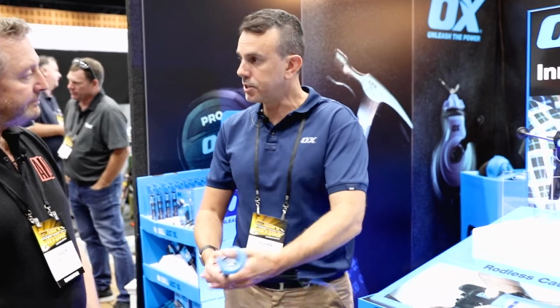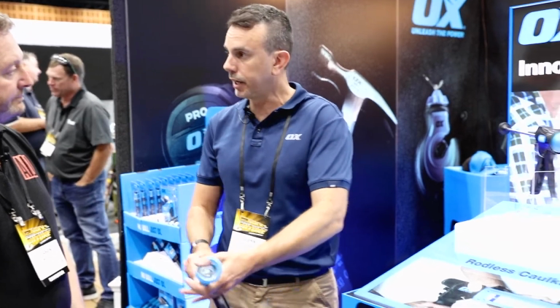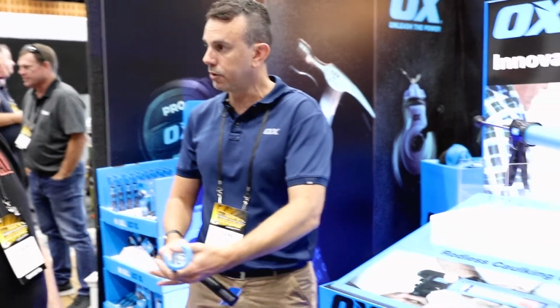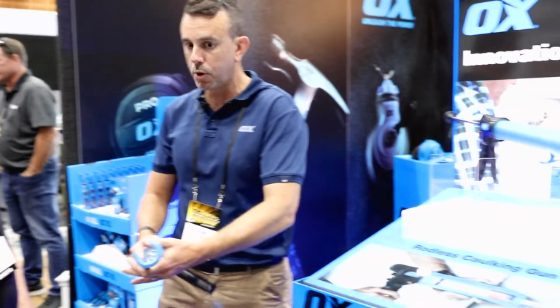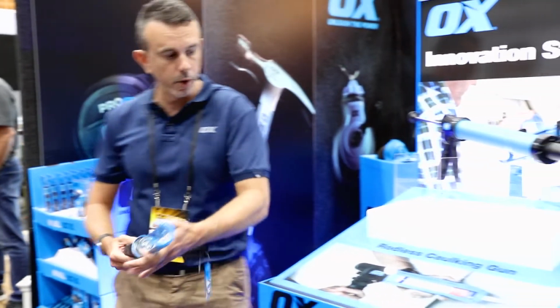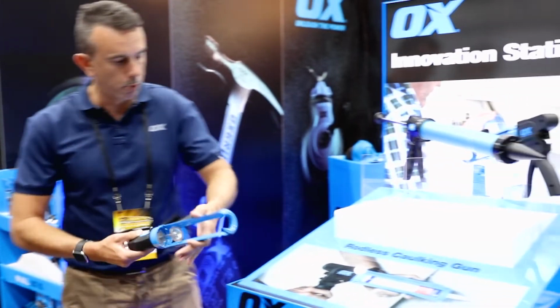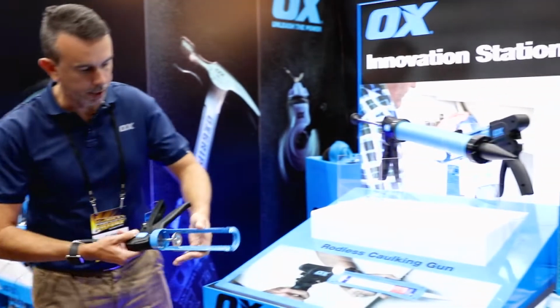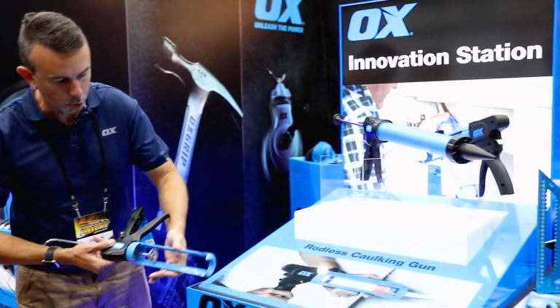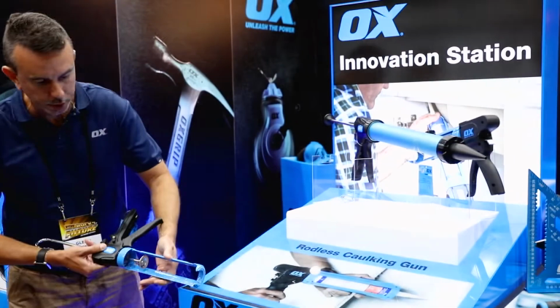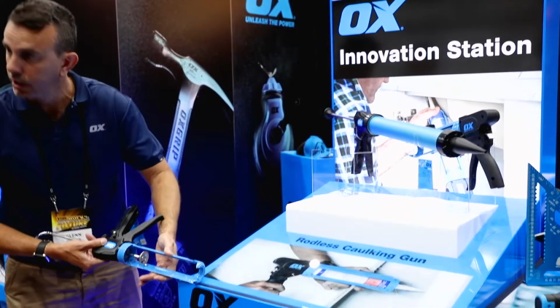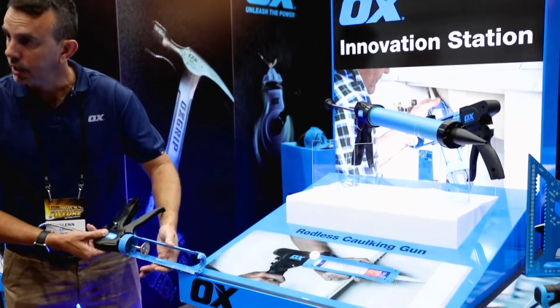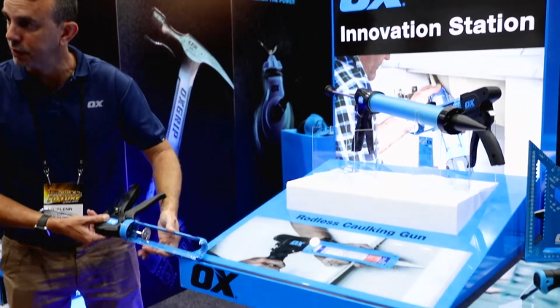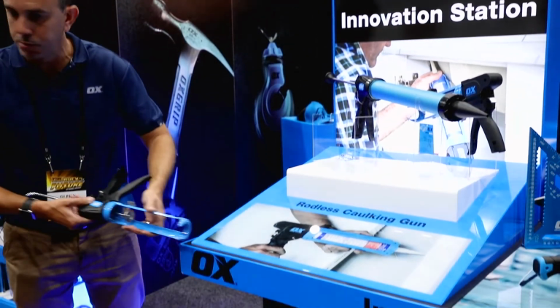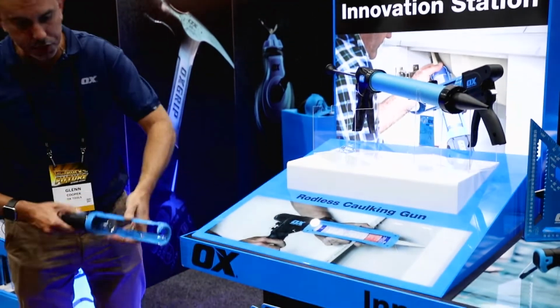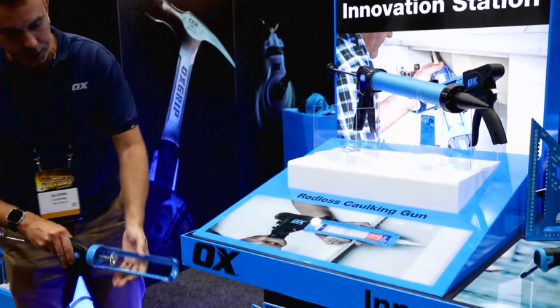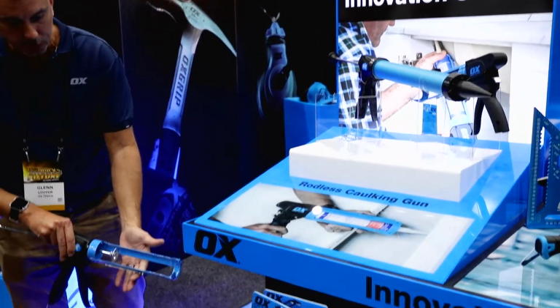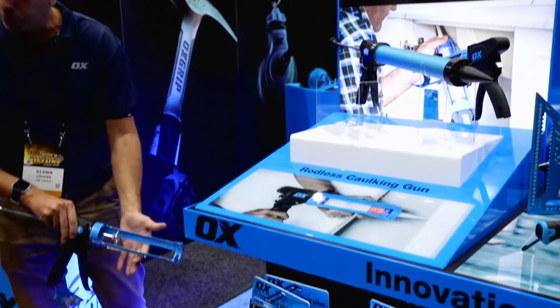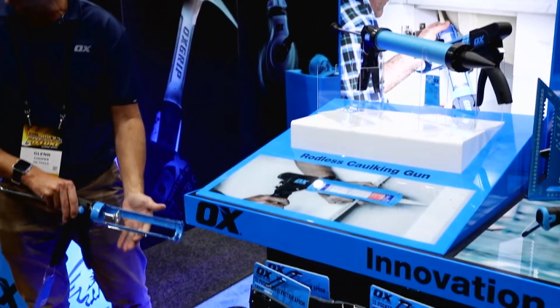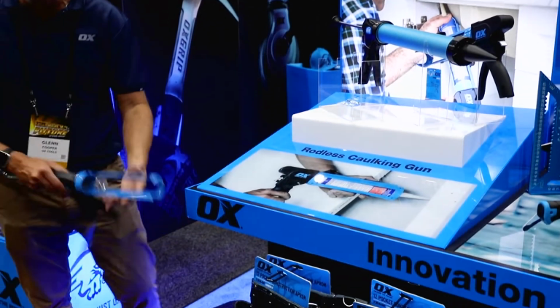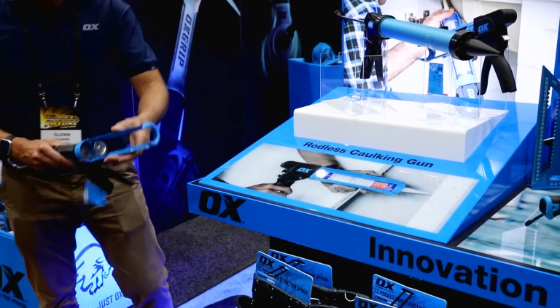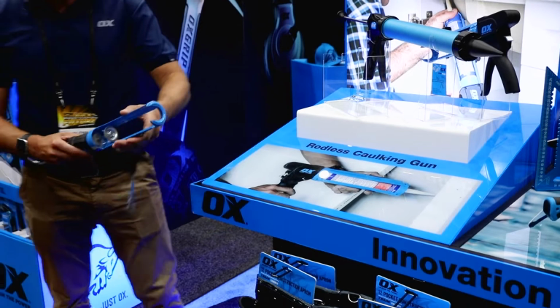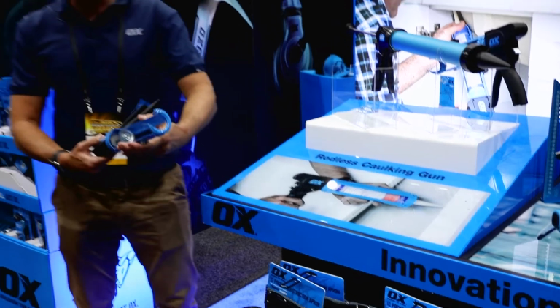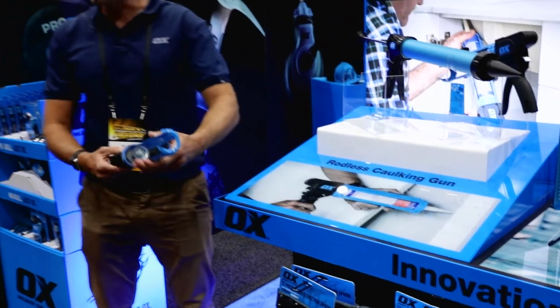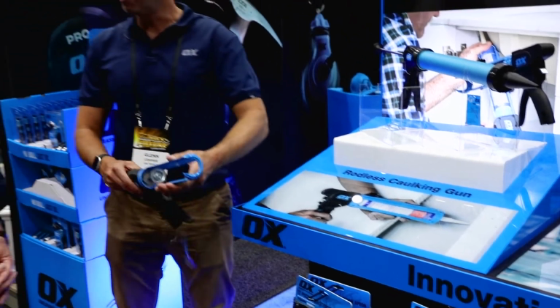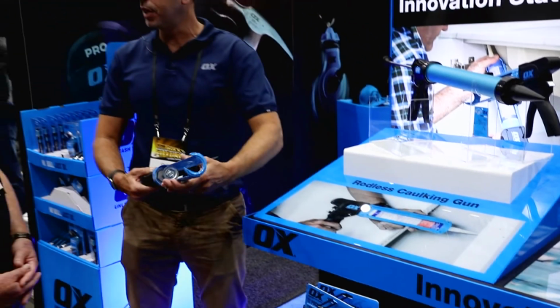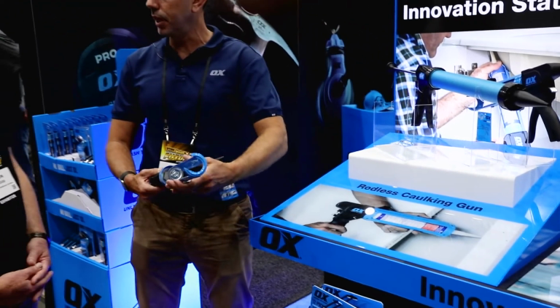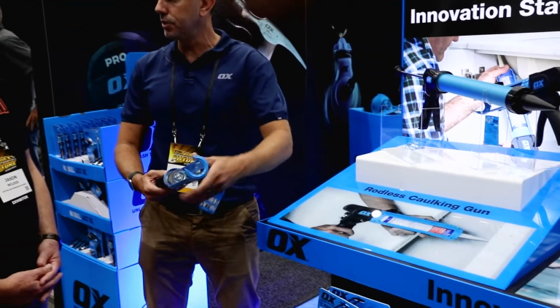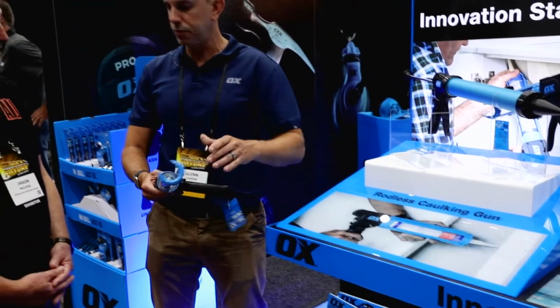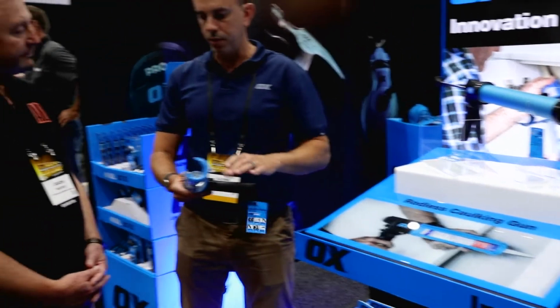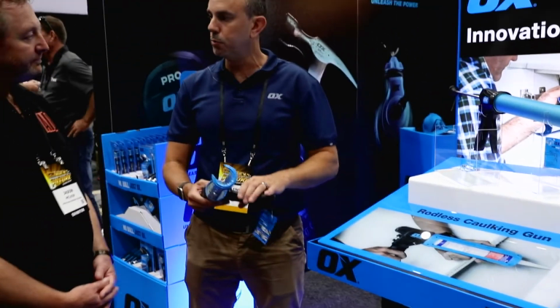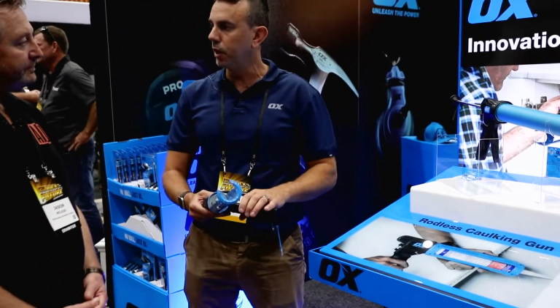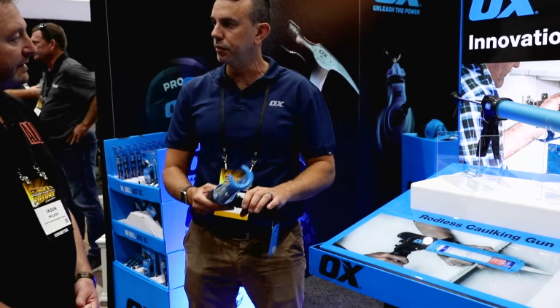It also has a rotating handle, so where you might get caught in a different position or a different angle, you can rotate the handle for more comfort.